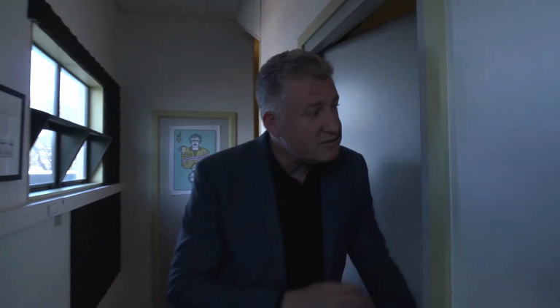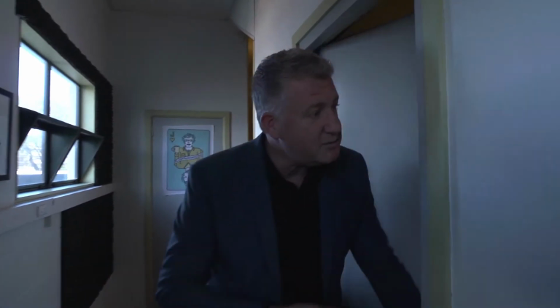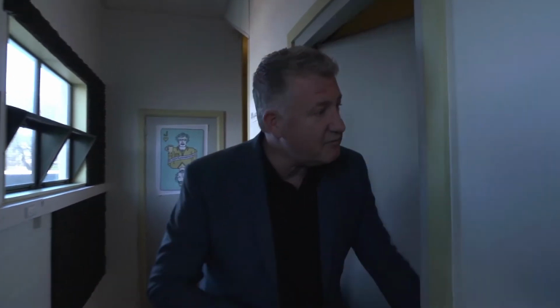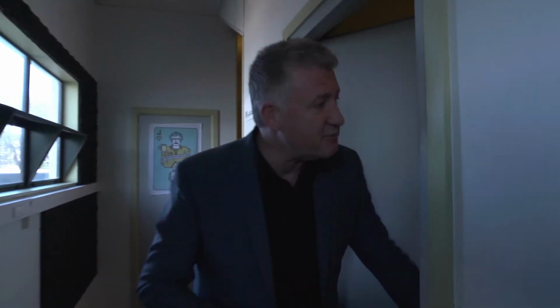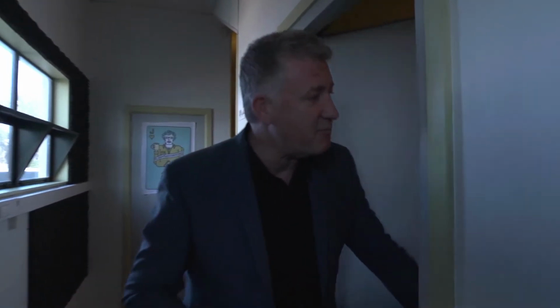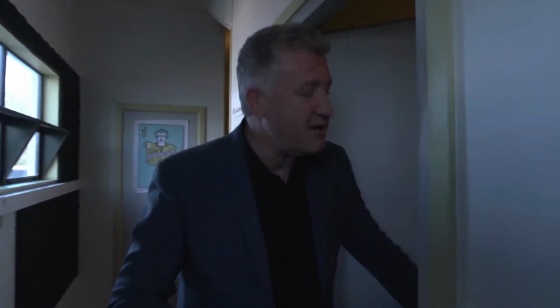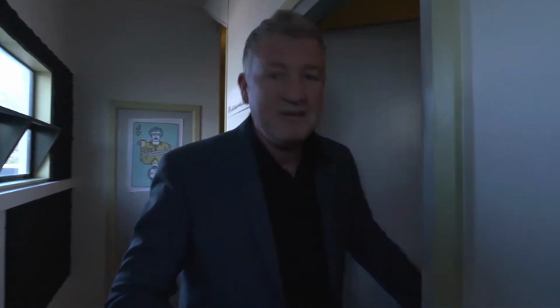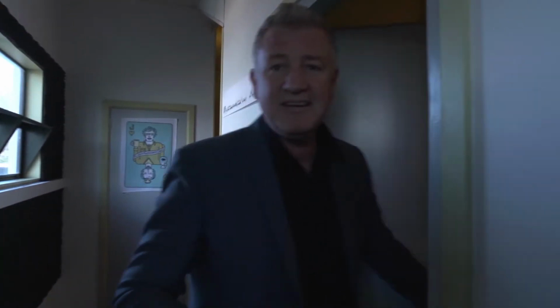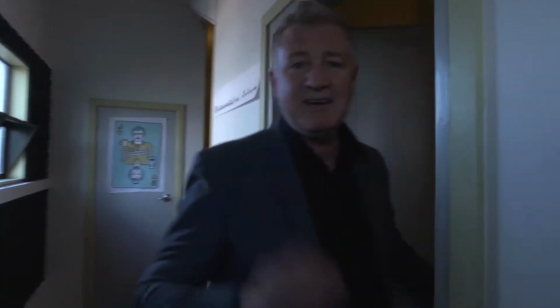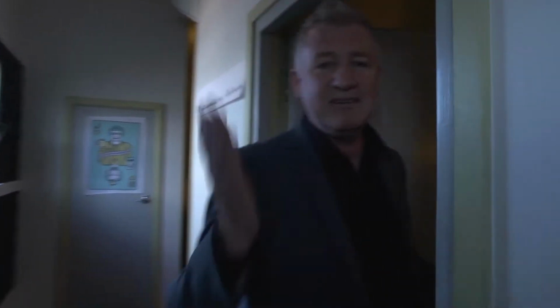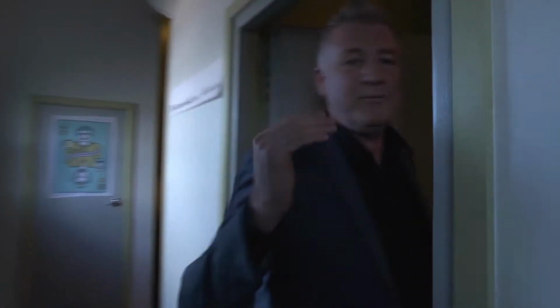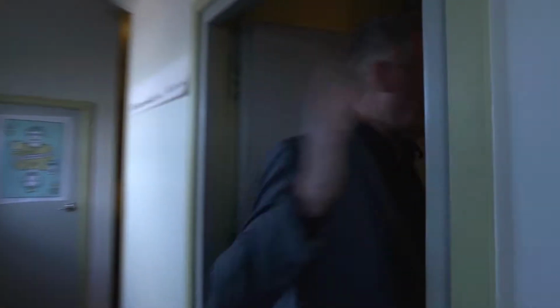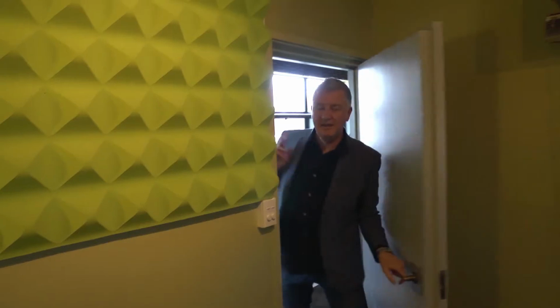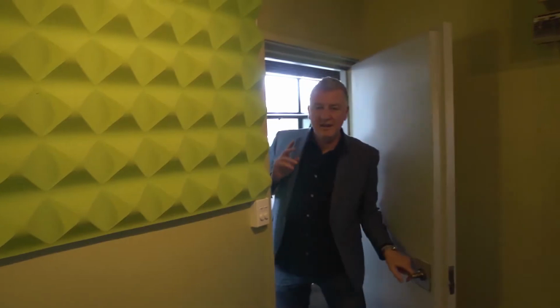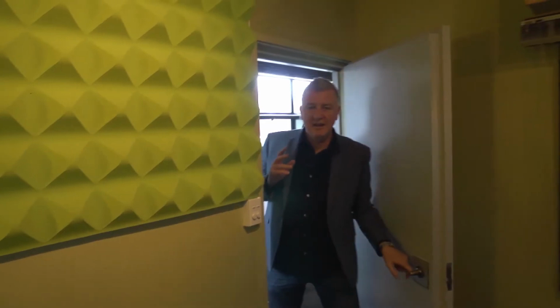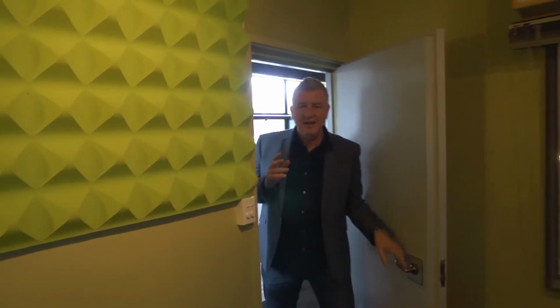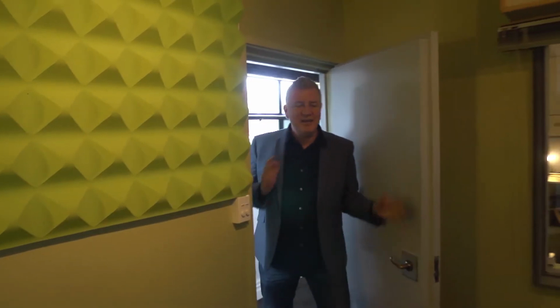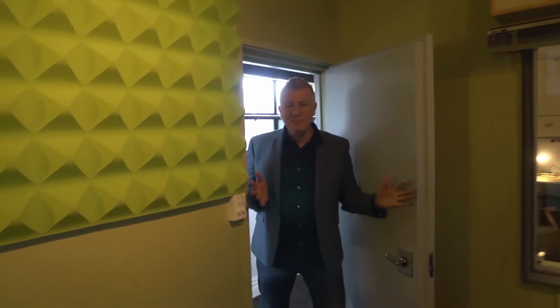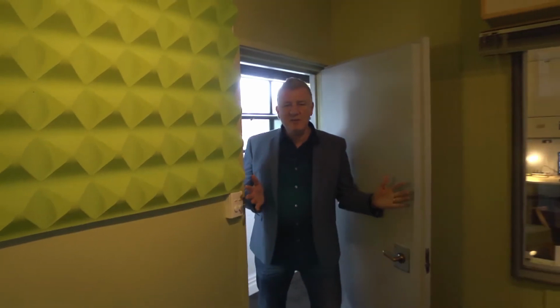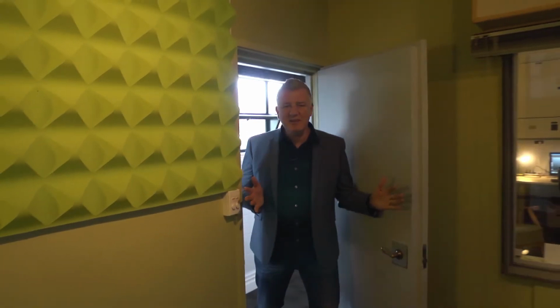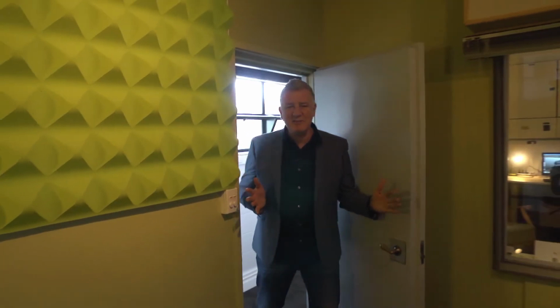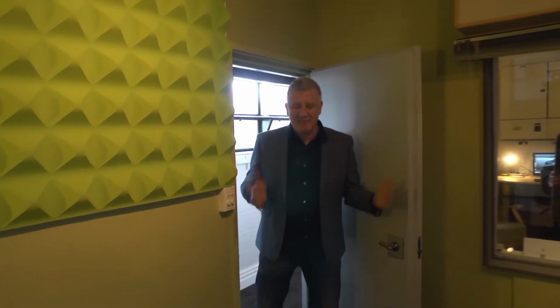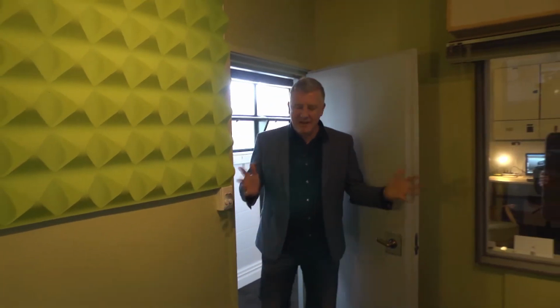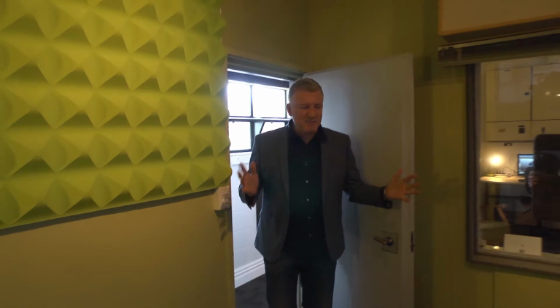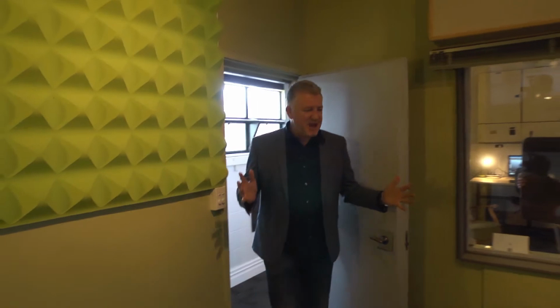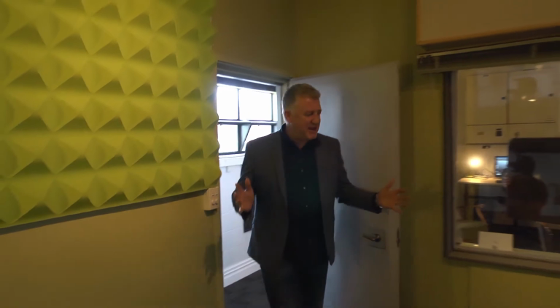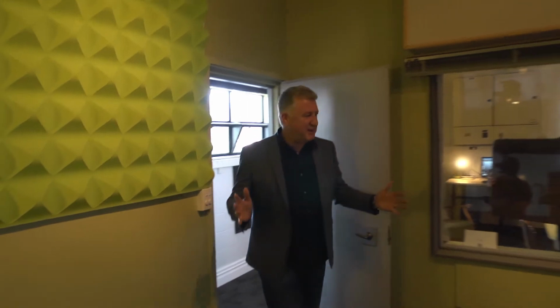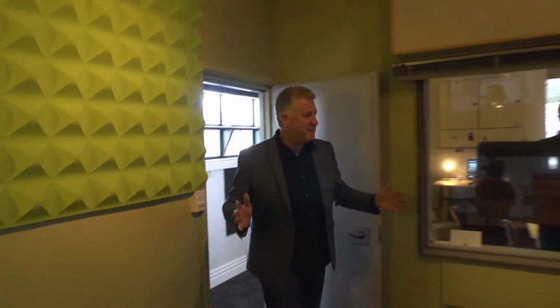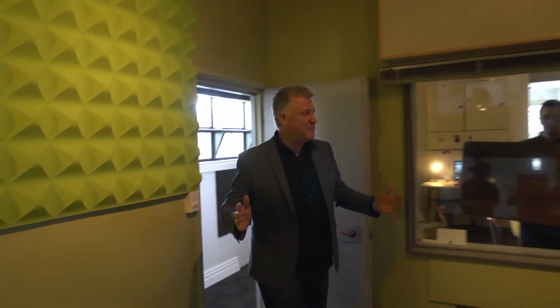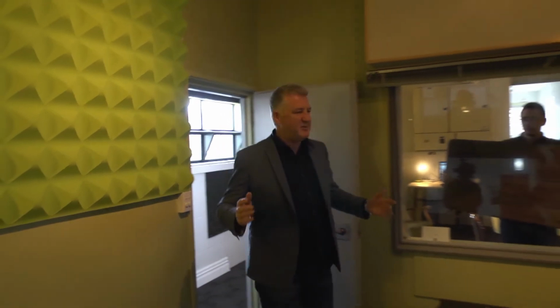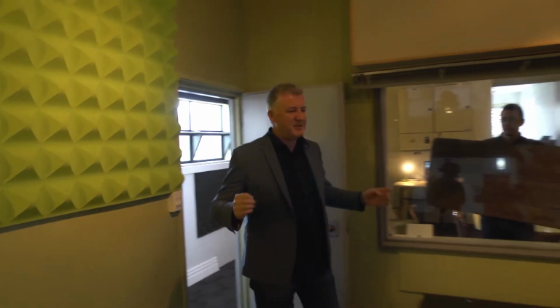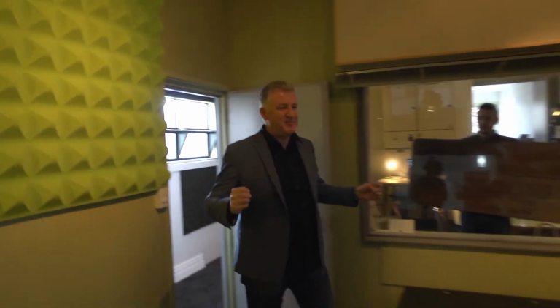Excuse me for interrupting. Come in here. You keep doing this to me — you're freaking me out. How do you get in front of me all the time?